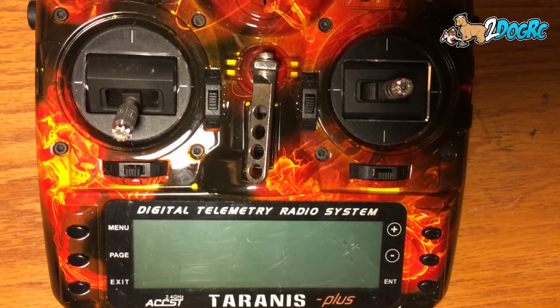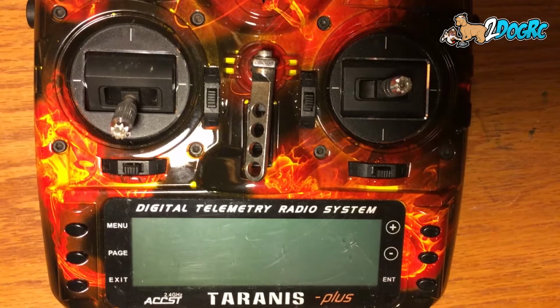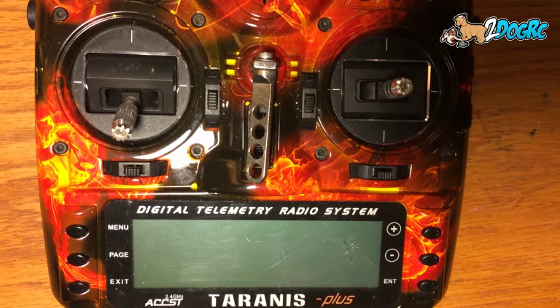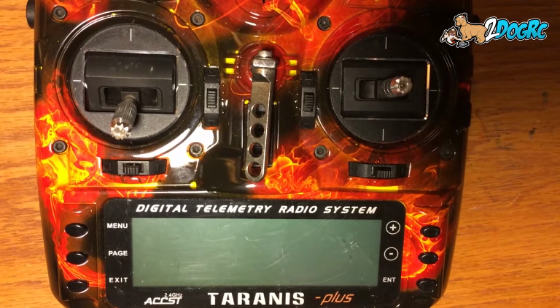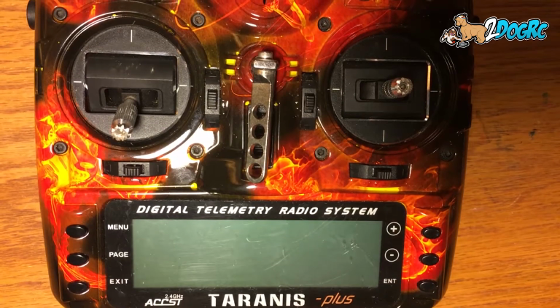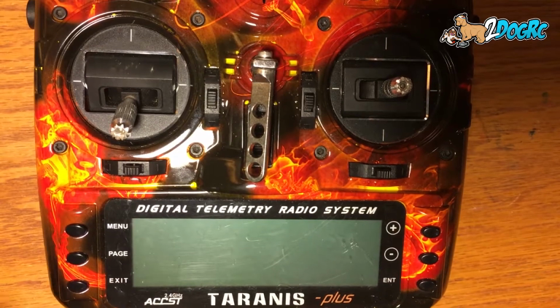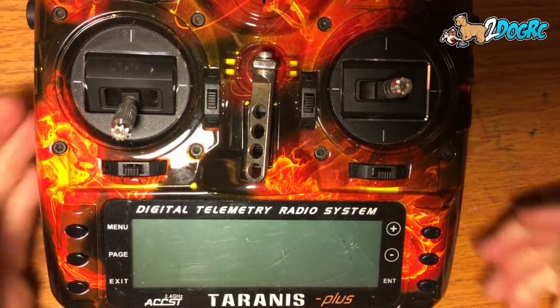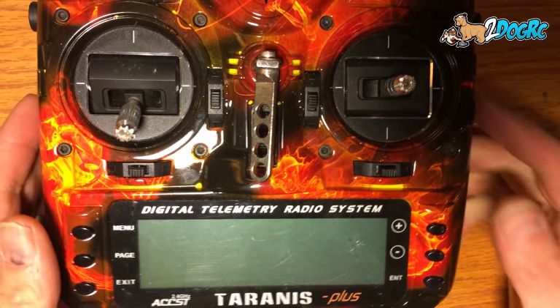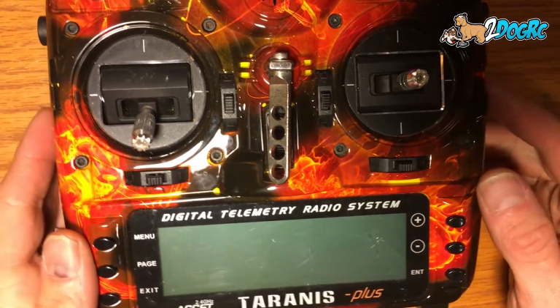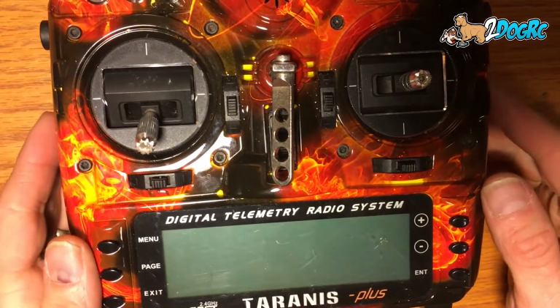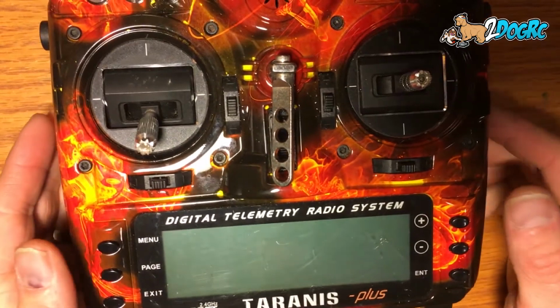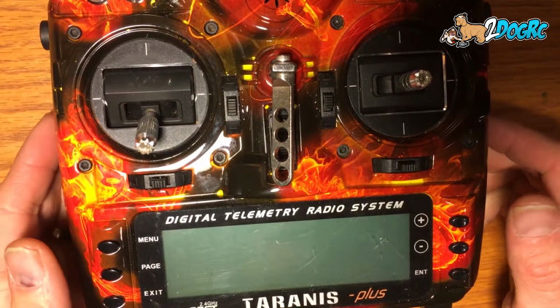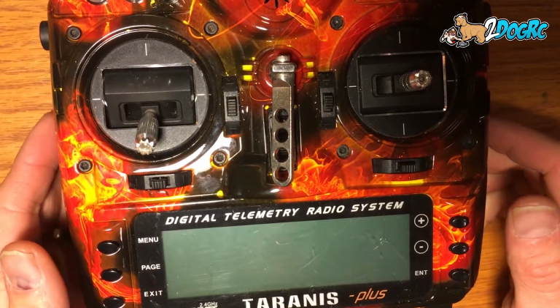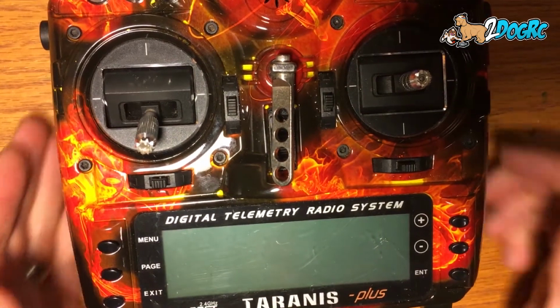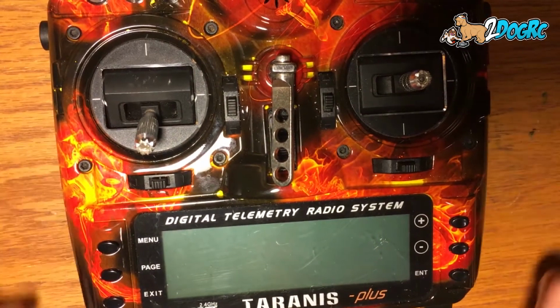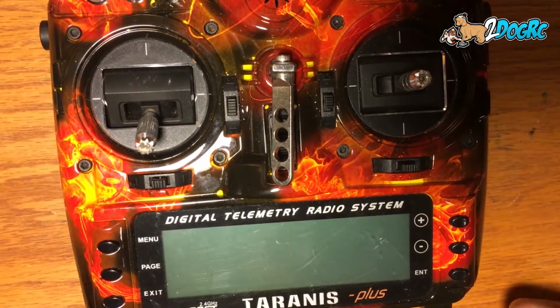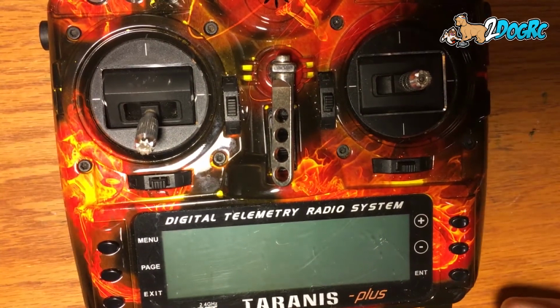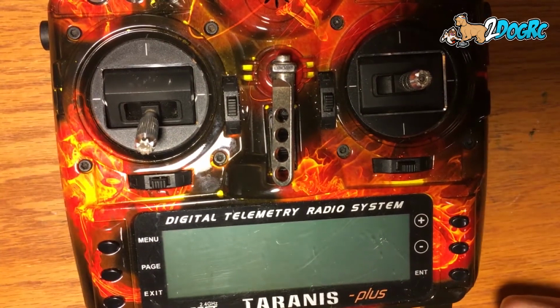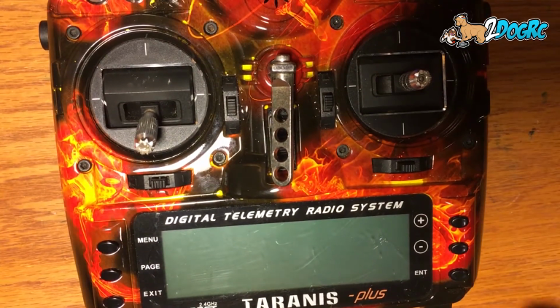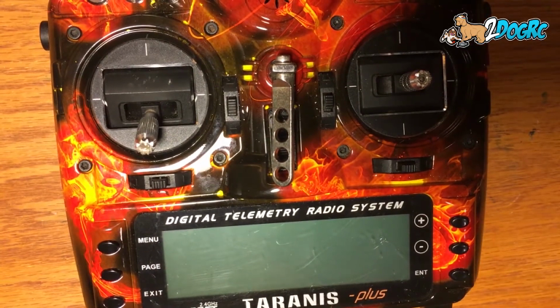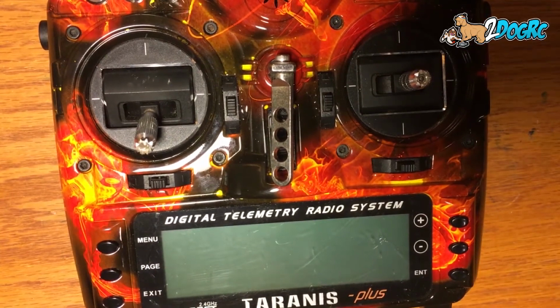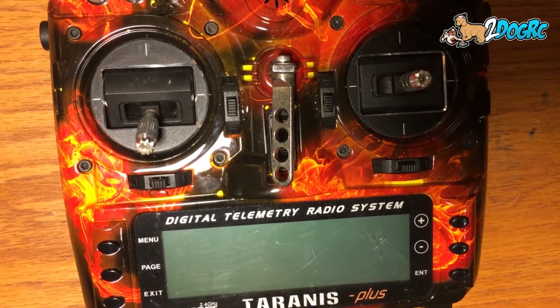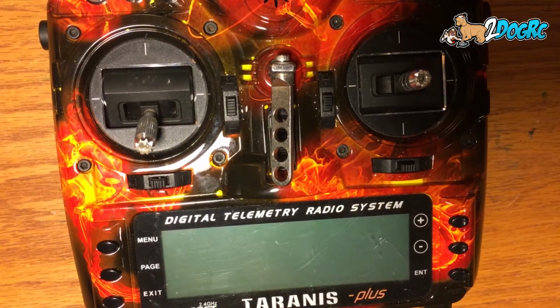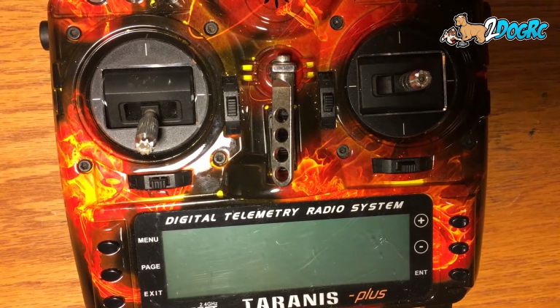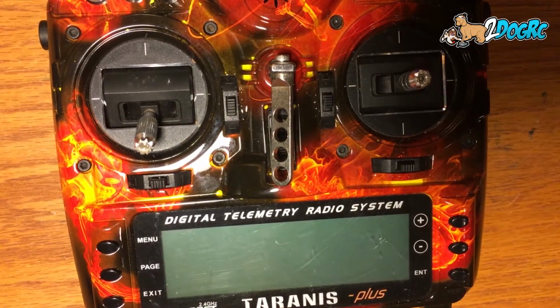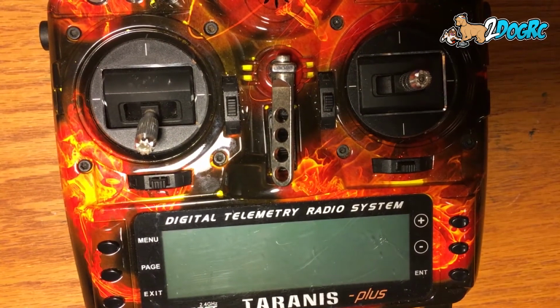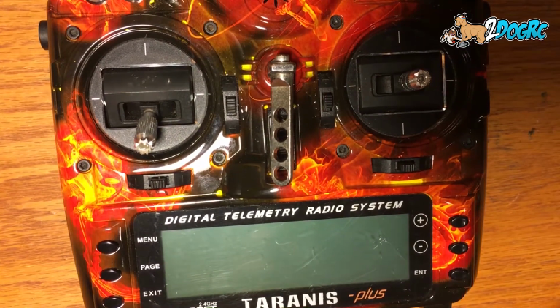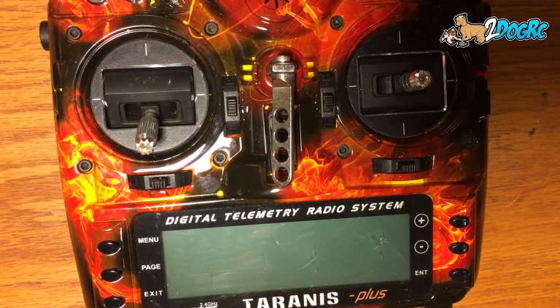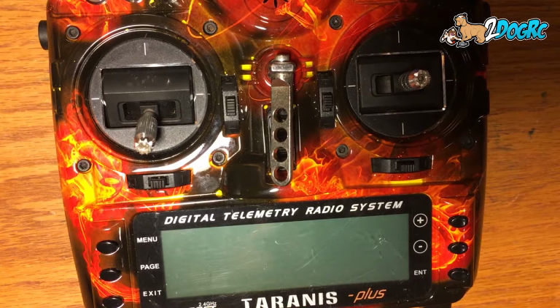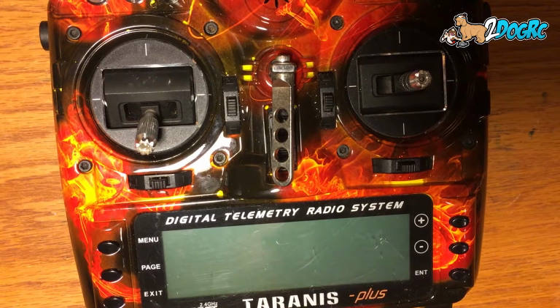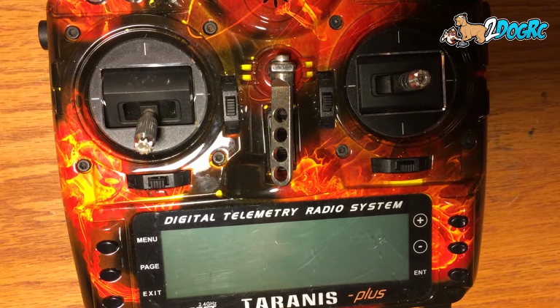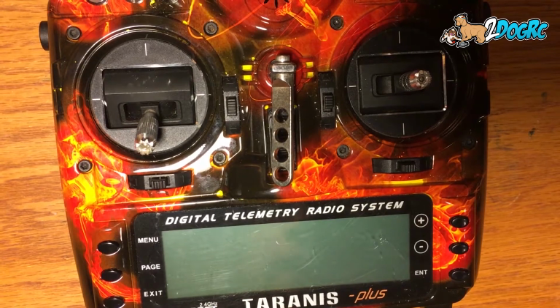Hello, this is Mark from 2DogRC, and I'm going to show you a little trick I learned while on race flight.